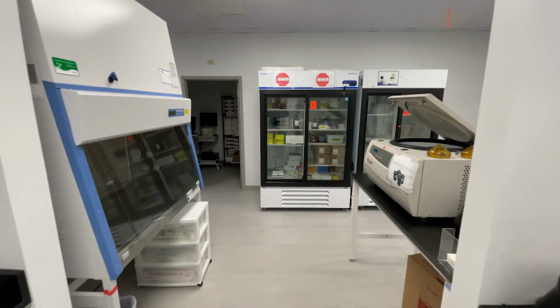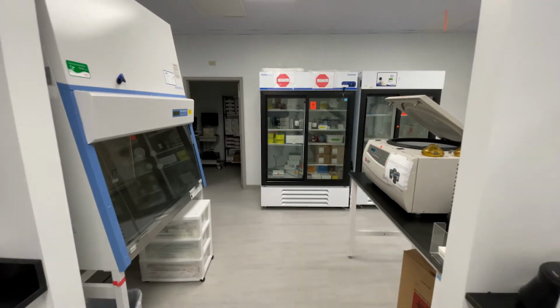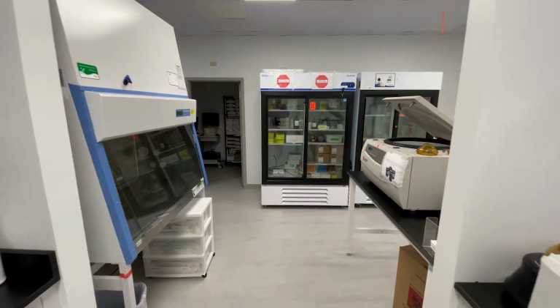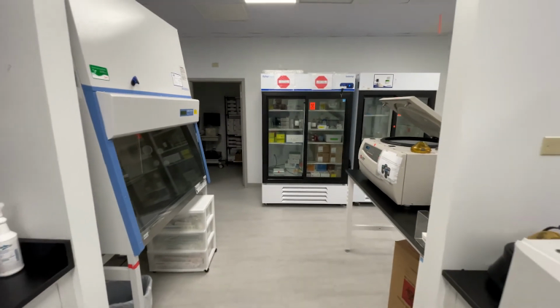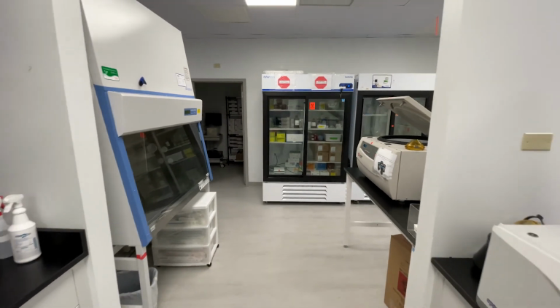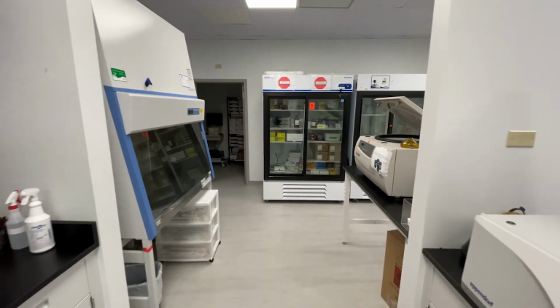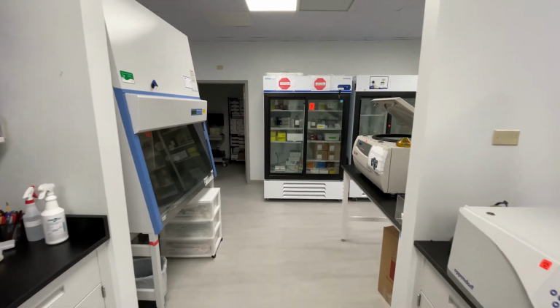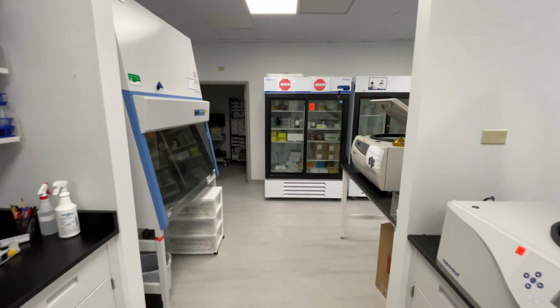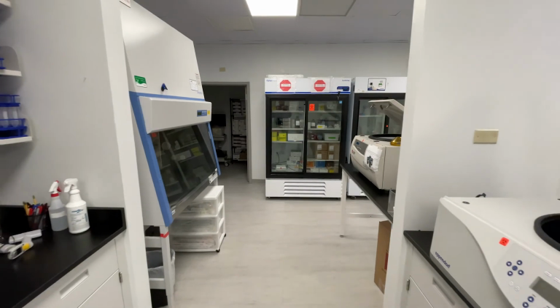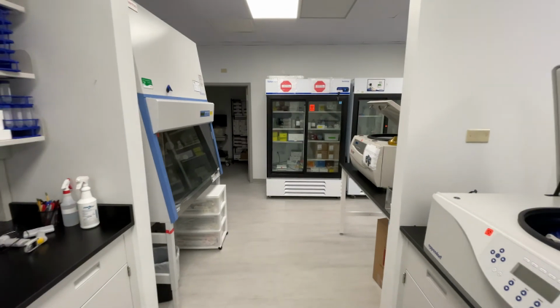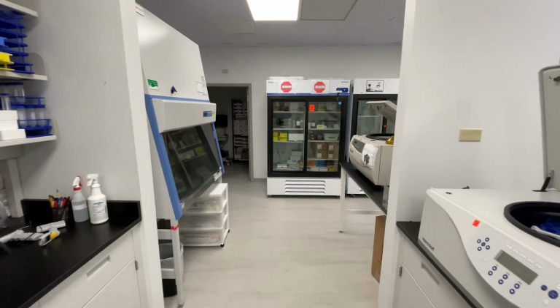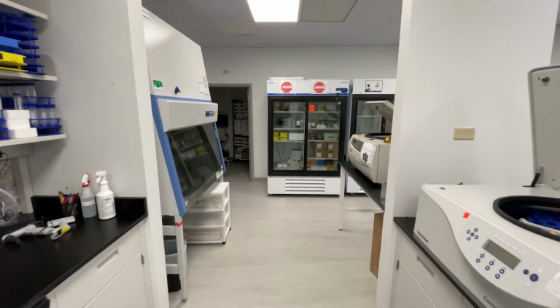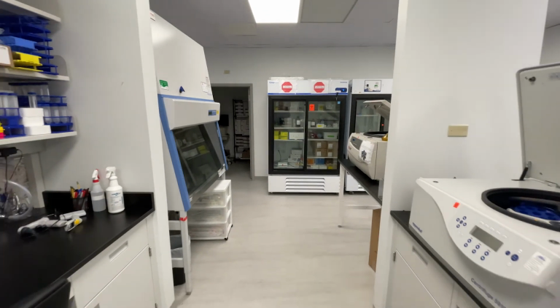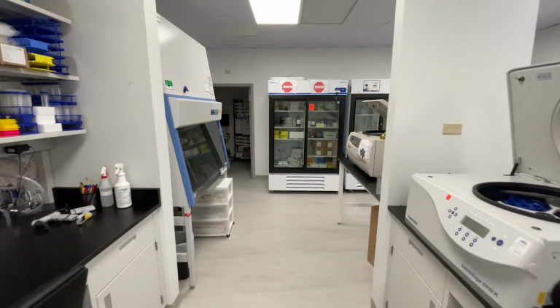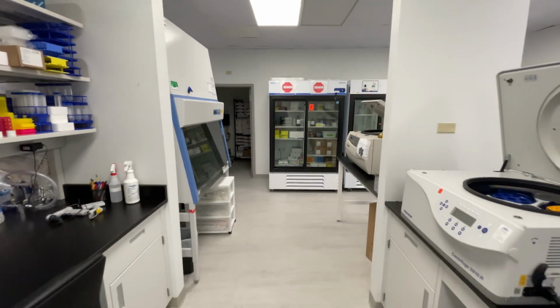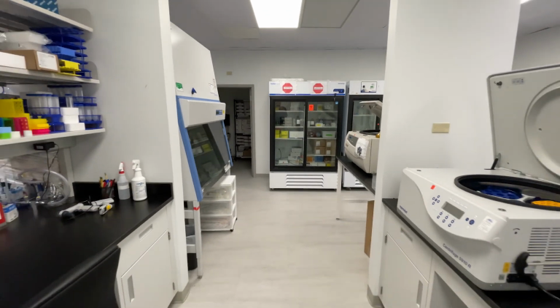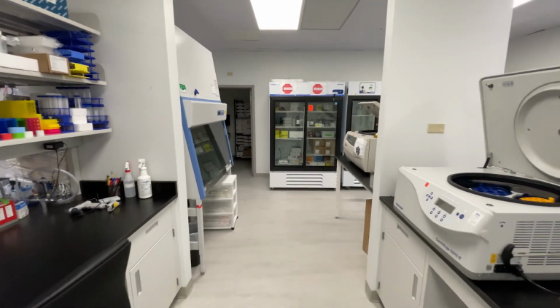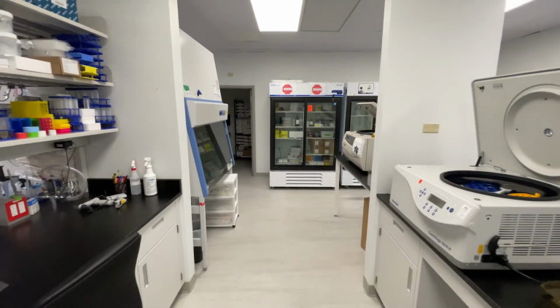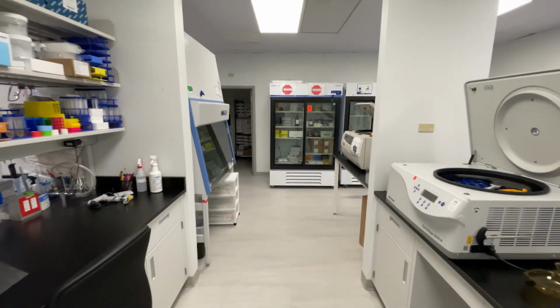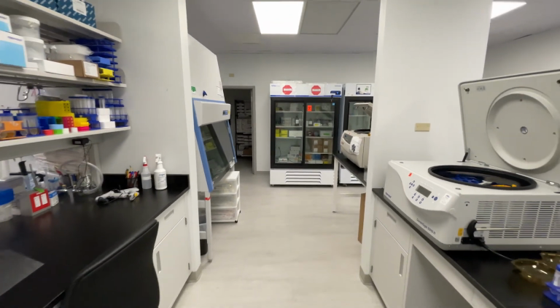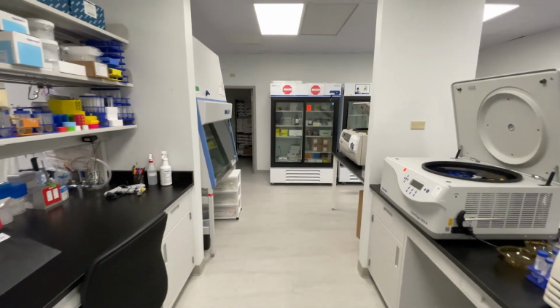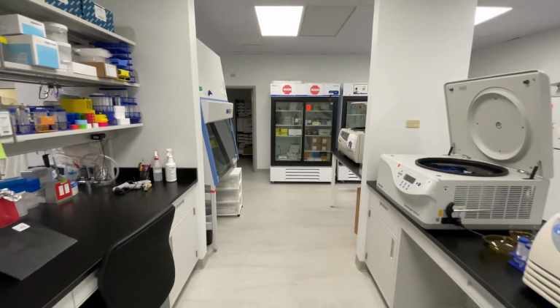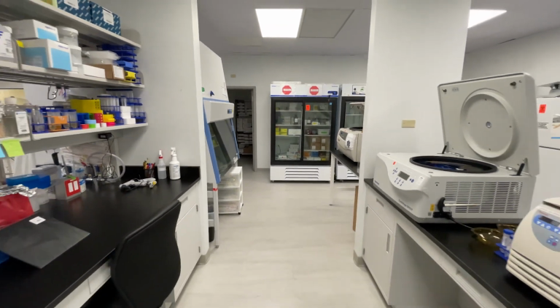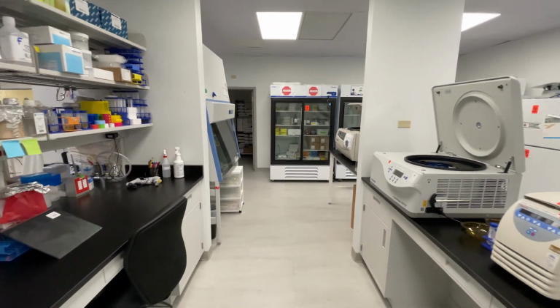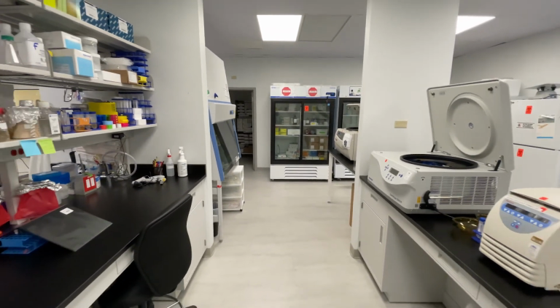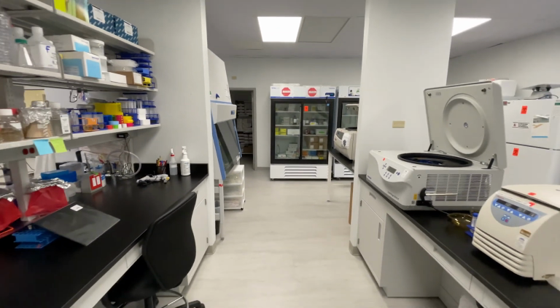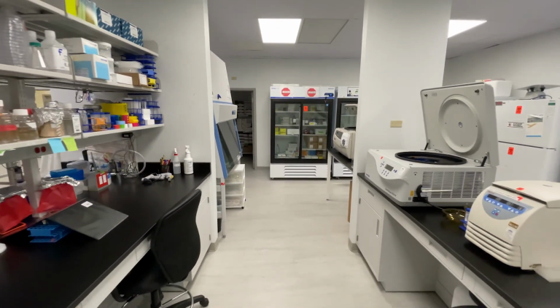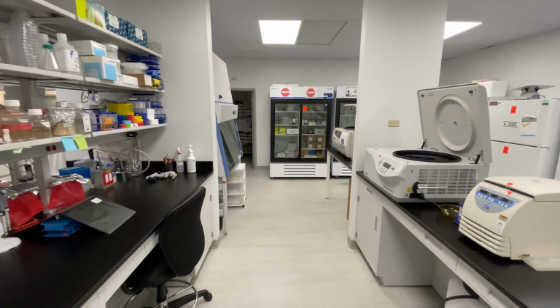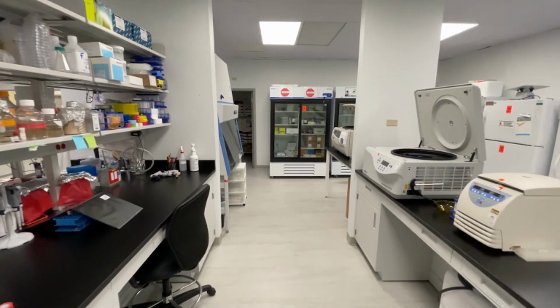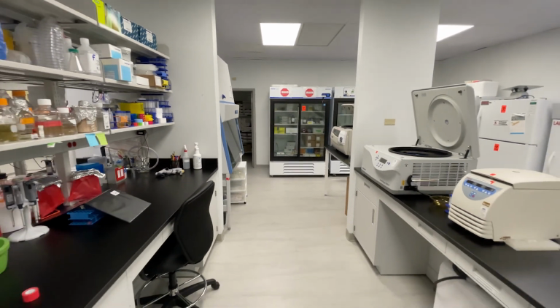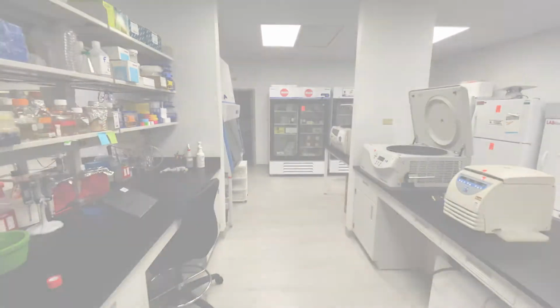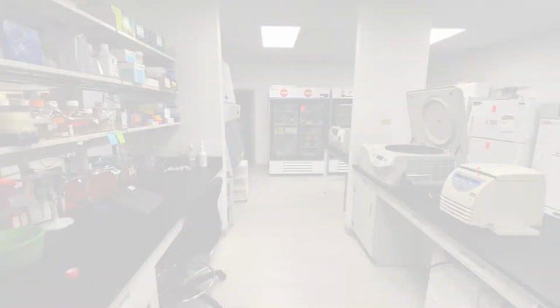NSF funded Azitra's research for the preclinical development for Netherton syndrome. NSF does not fund clinical trials.